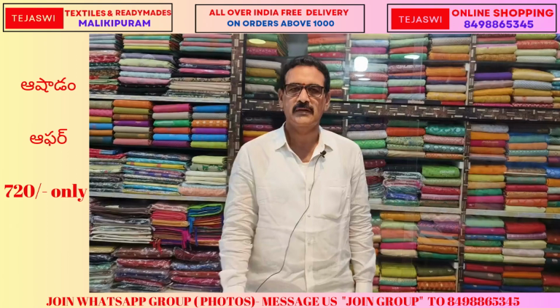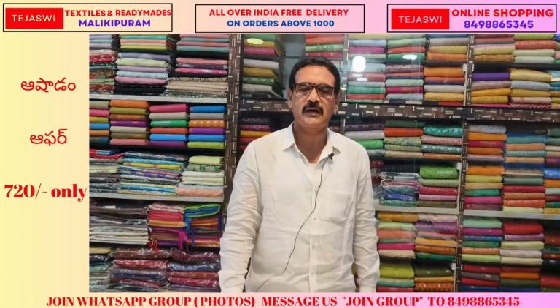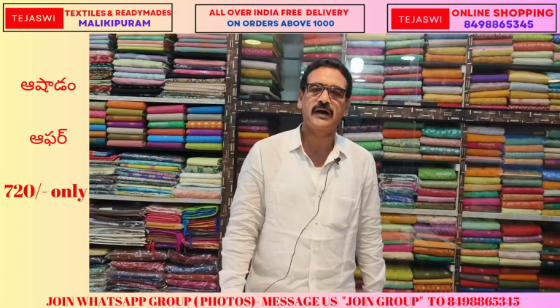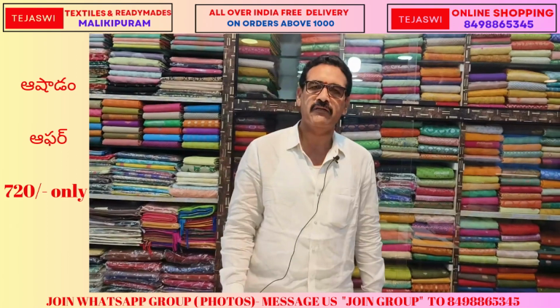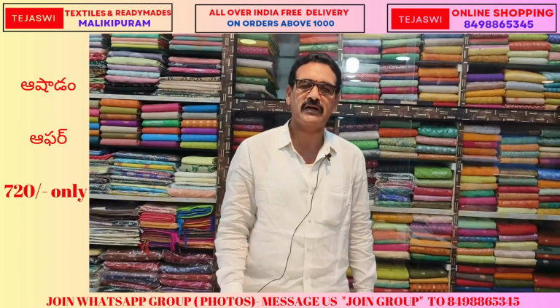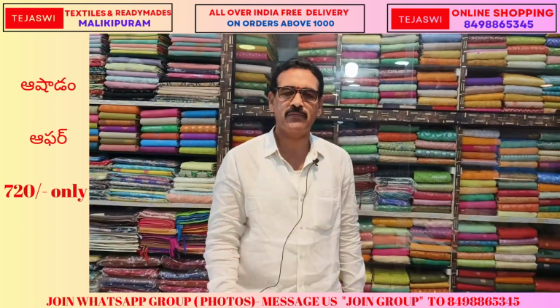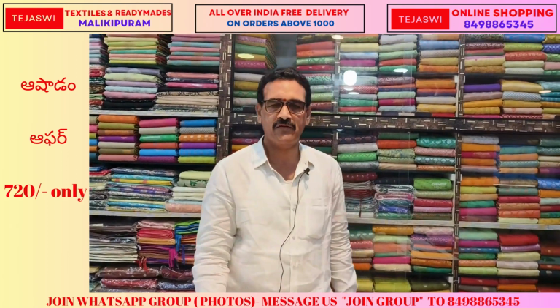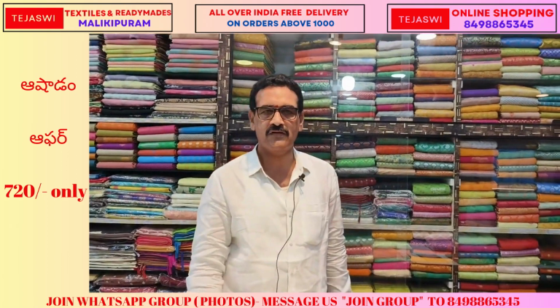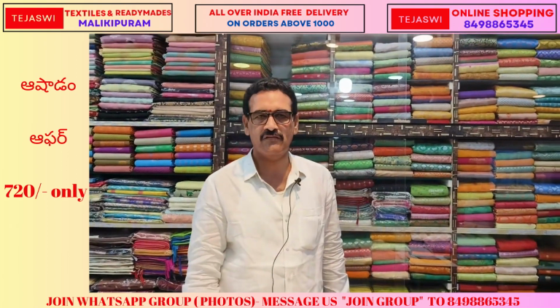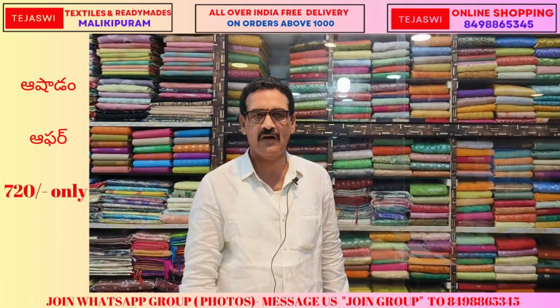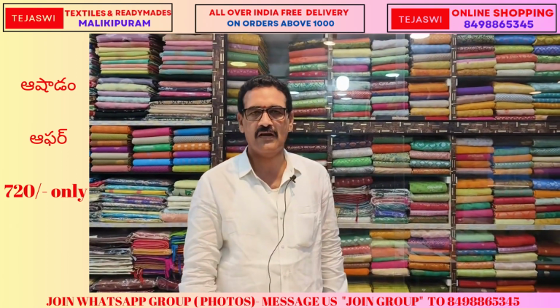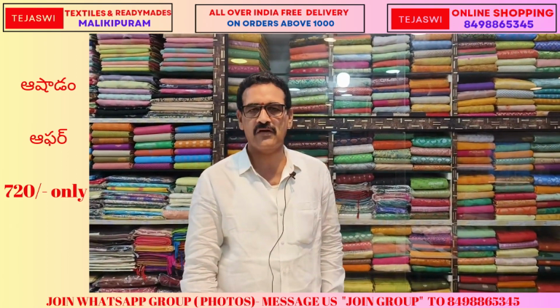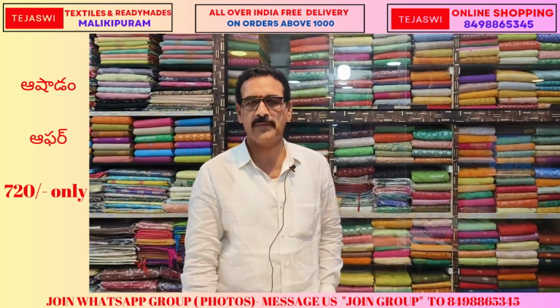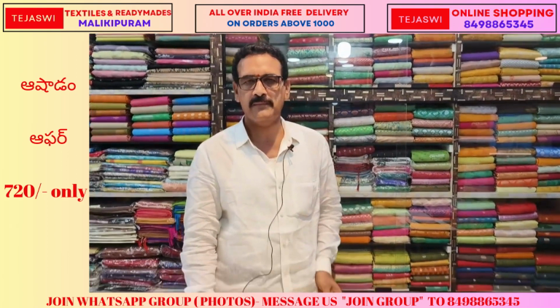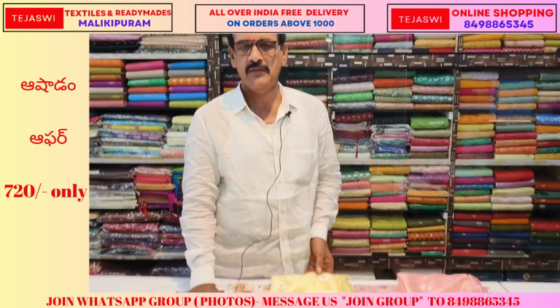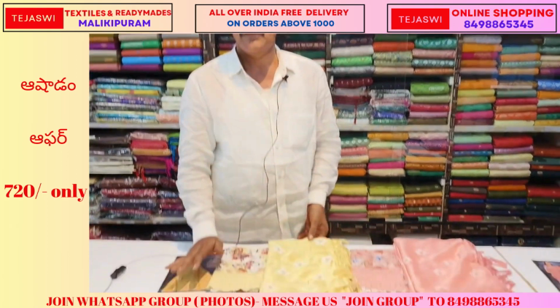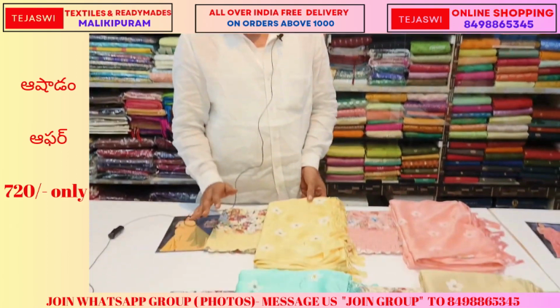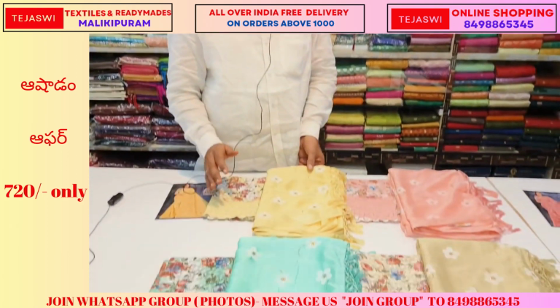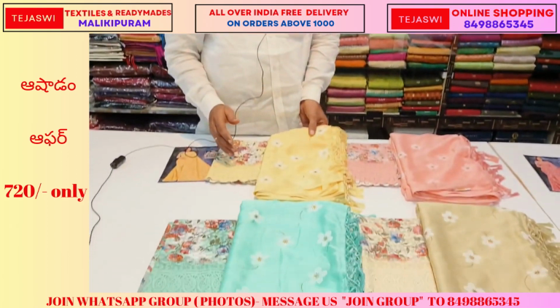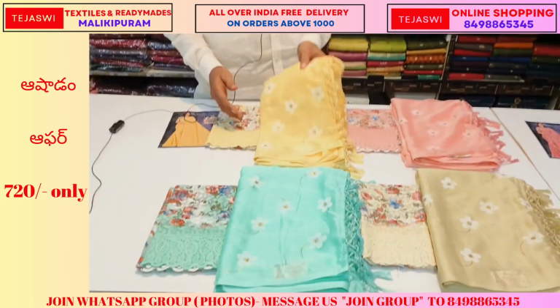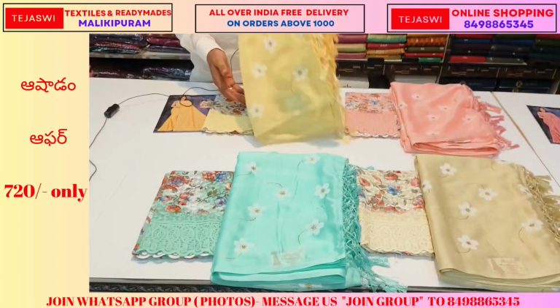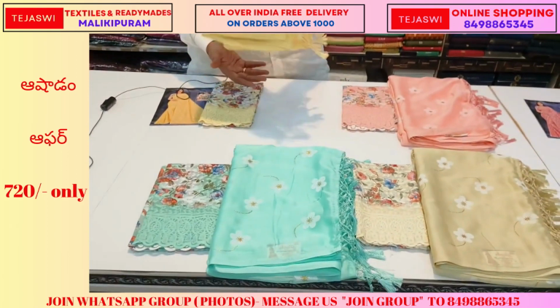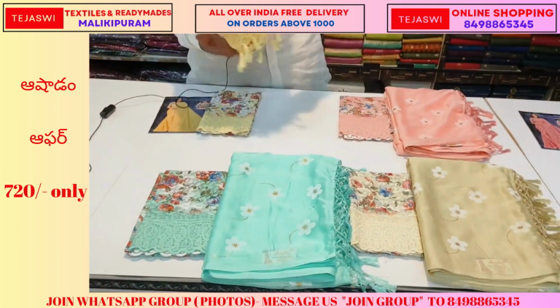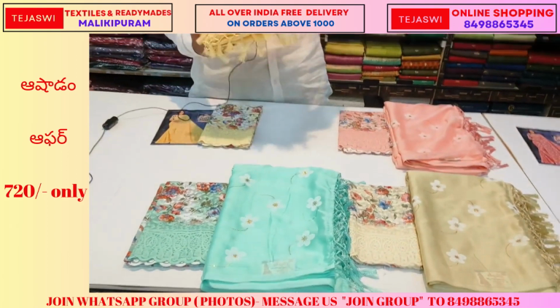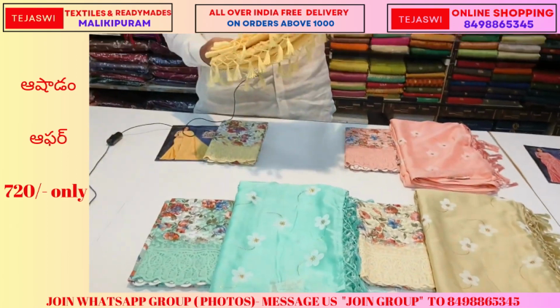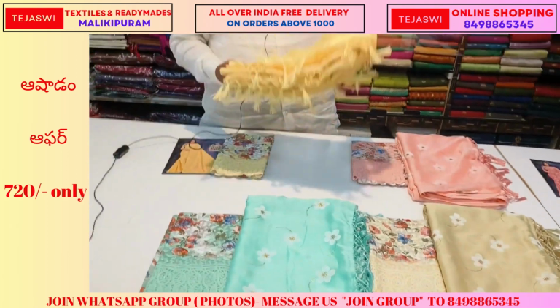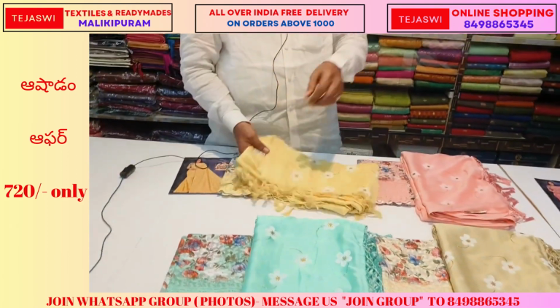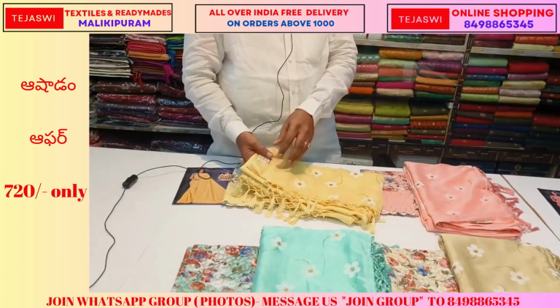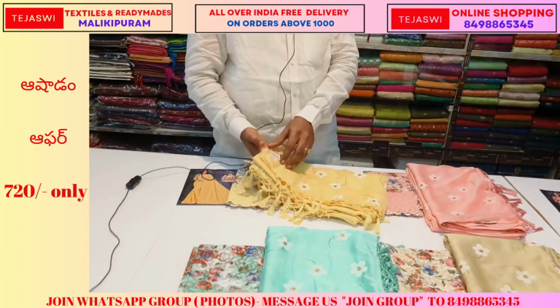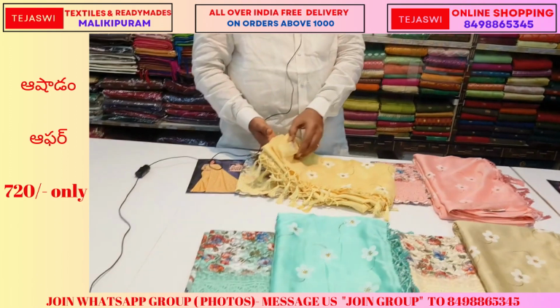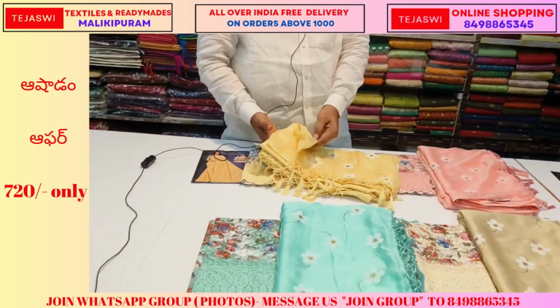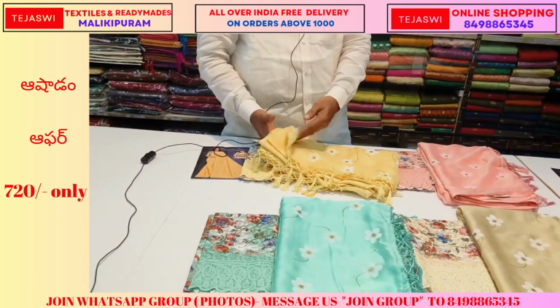Hi and welcome to Tejasvi Online Shopping. Today I will introduce you to the catalog item in the shop.